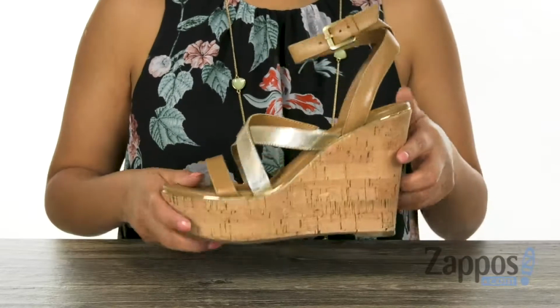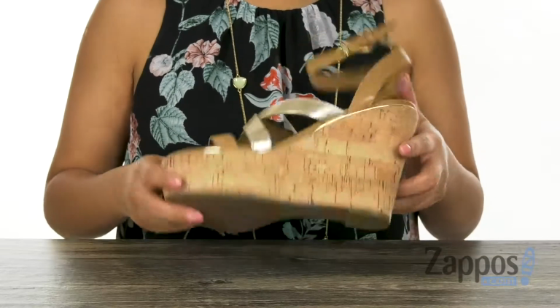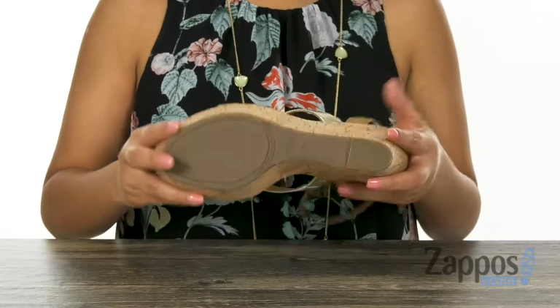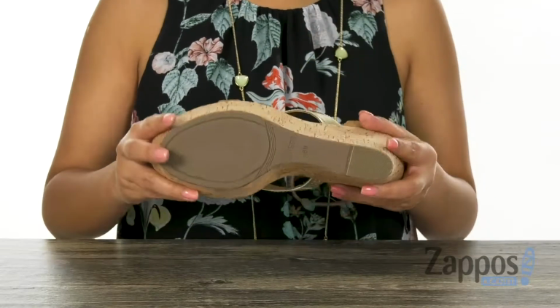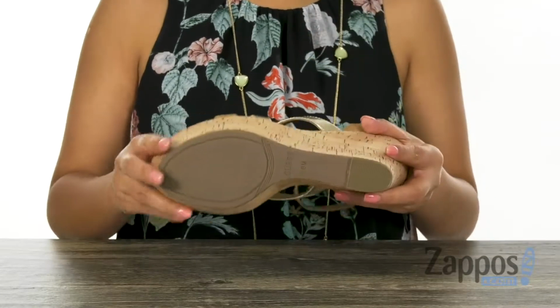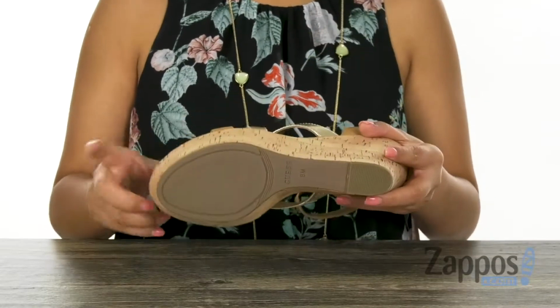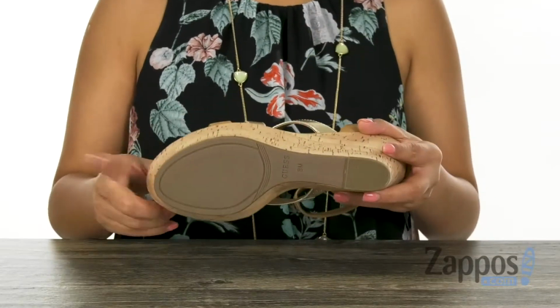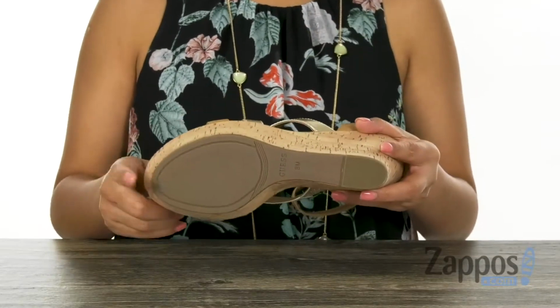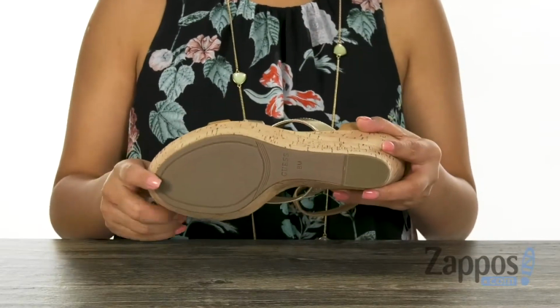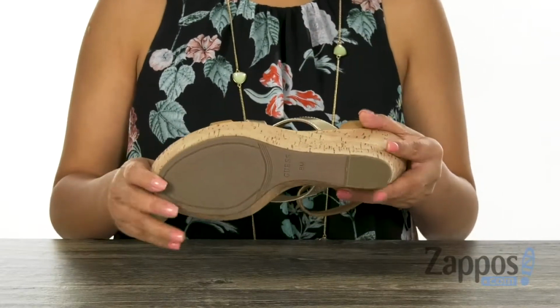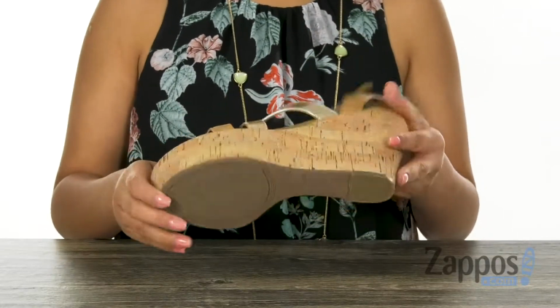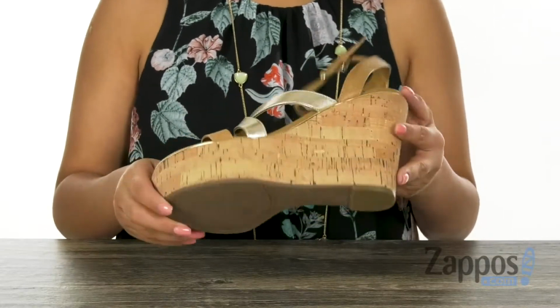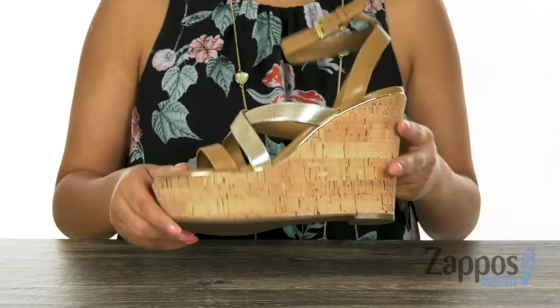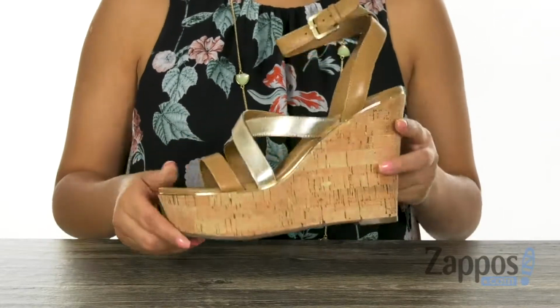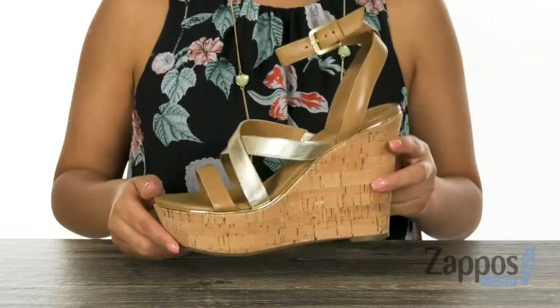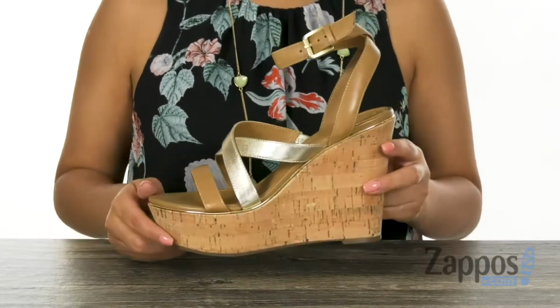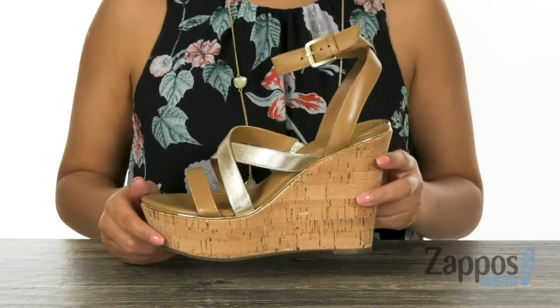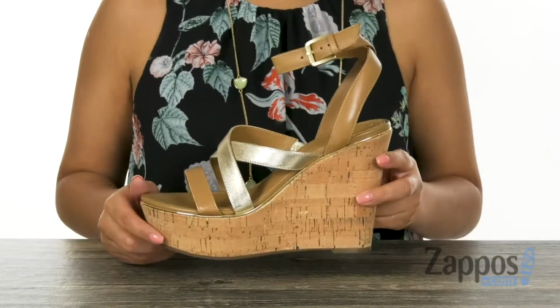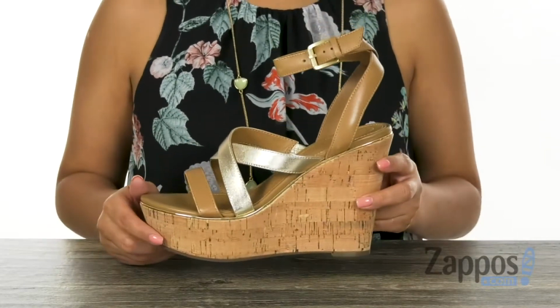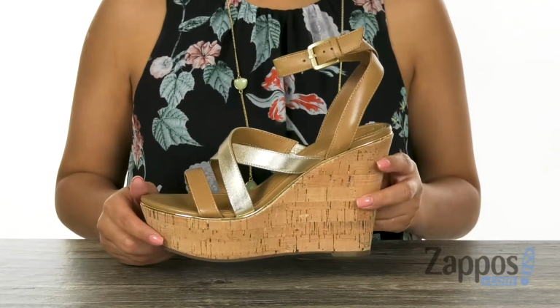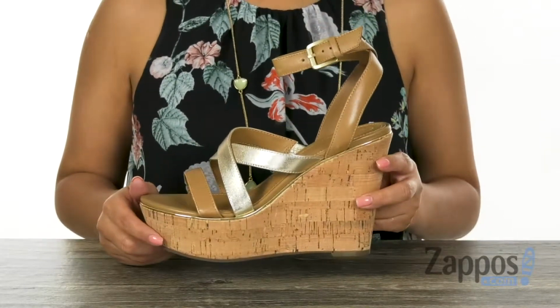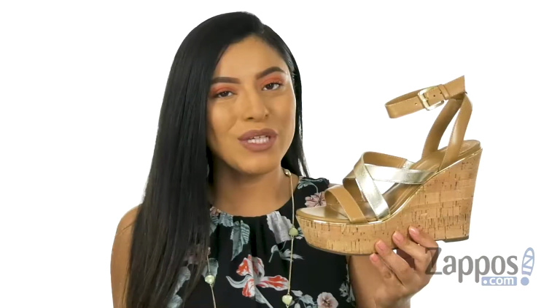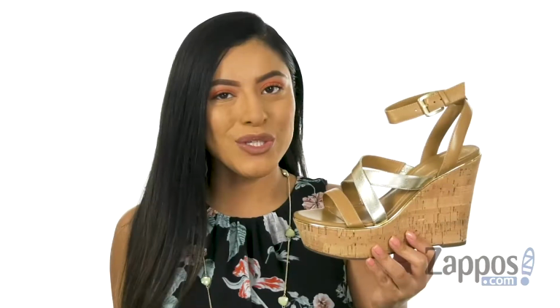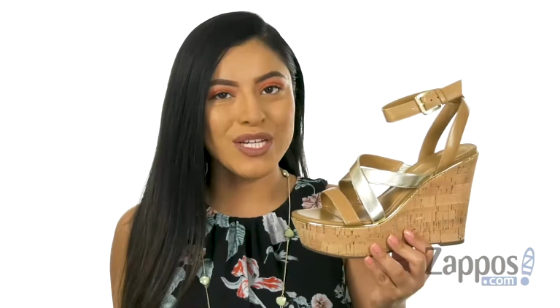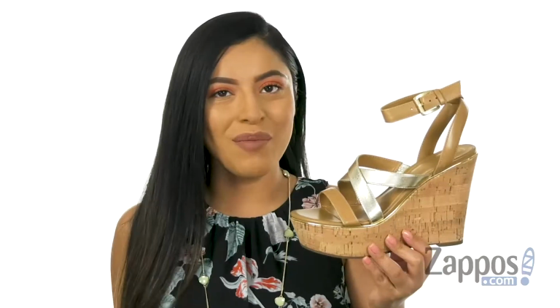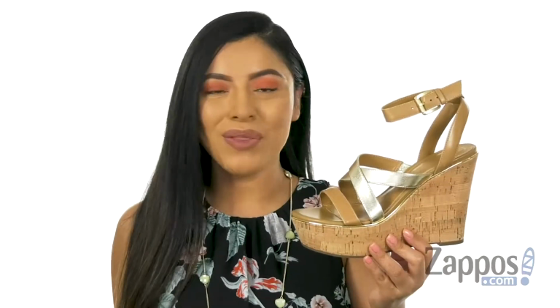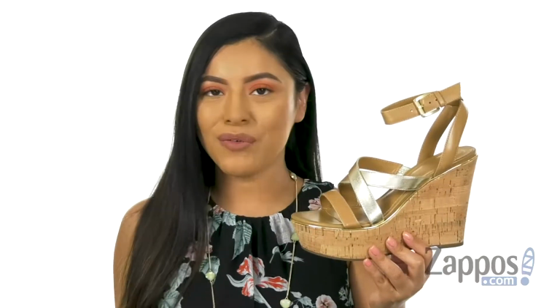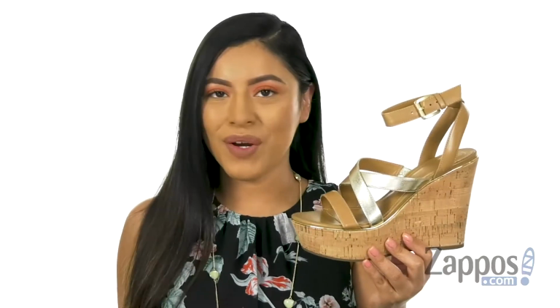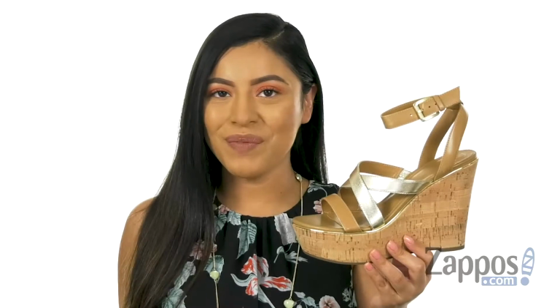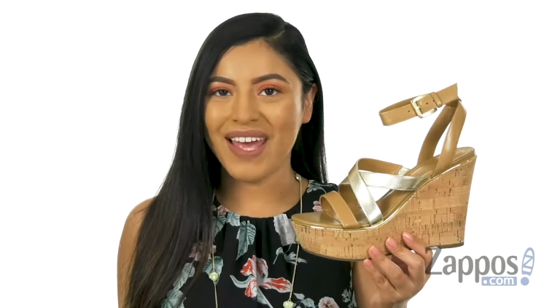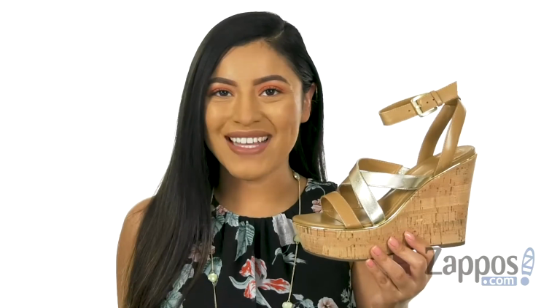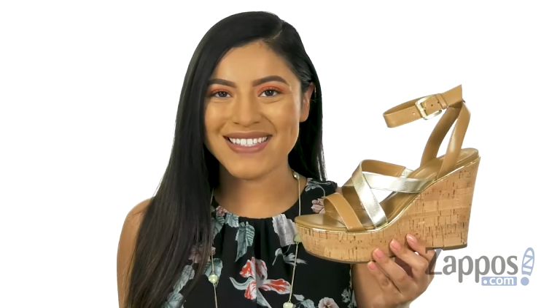And it's all on a synthetic outsole. Make sure you check them out — they're from Guest.